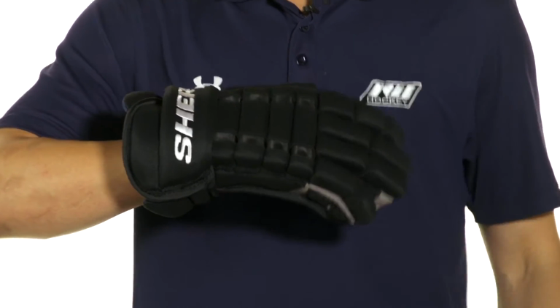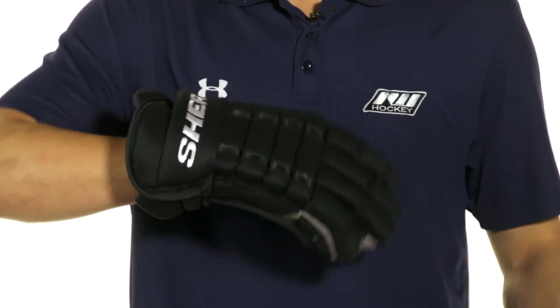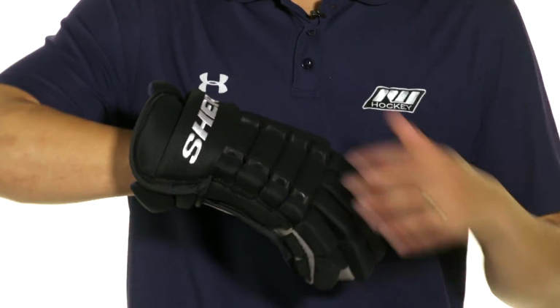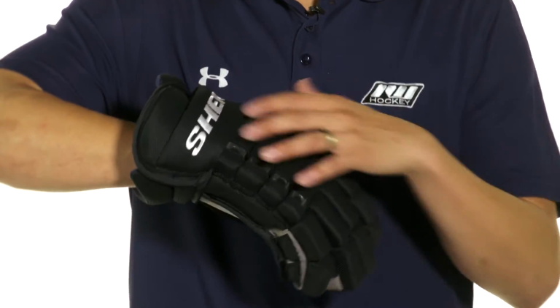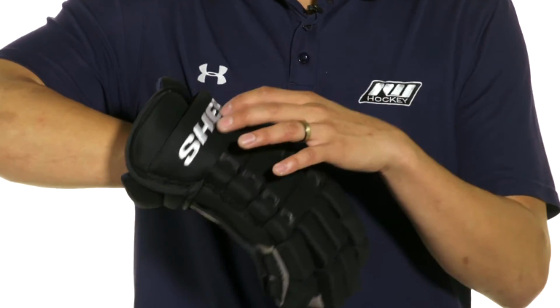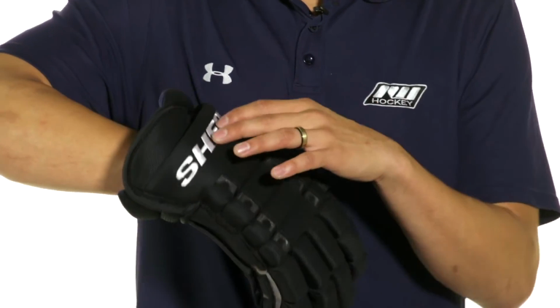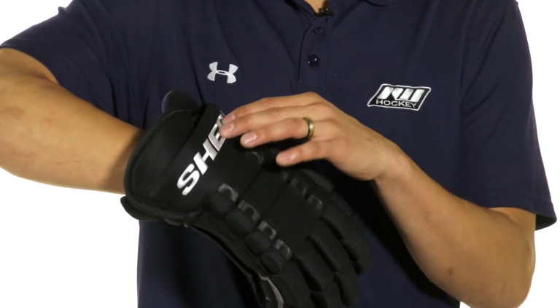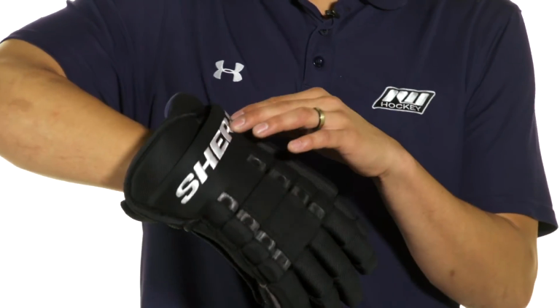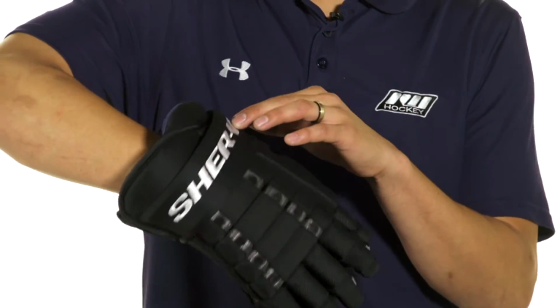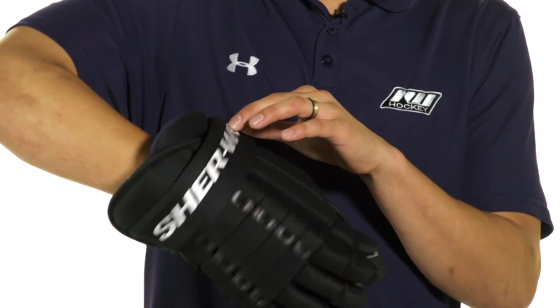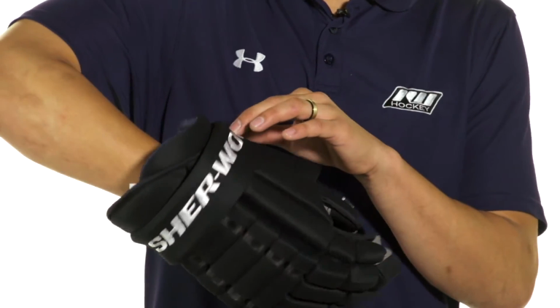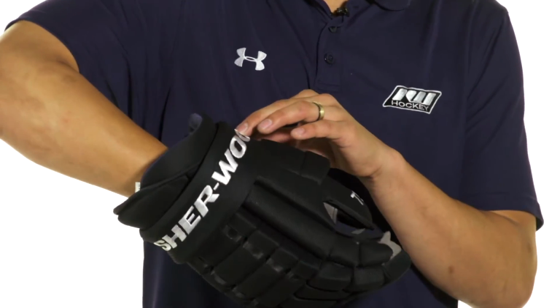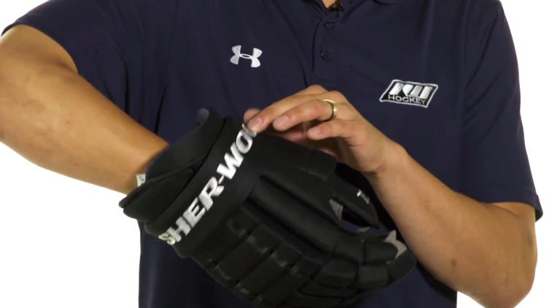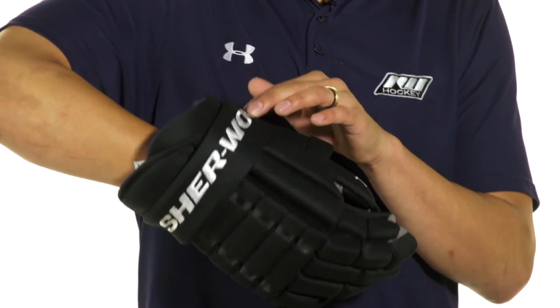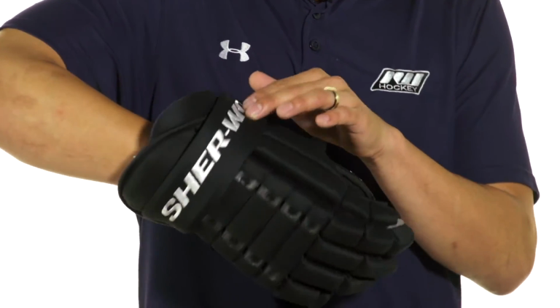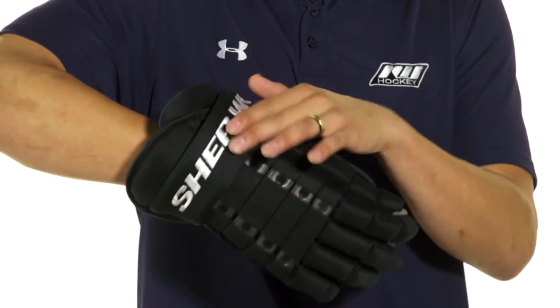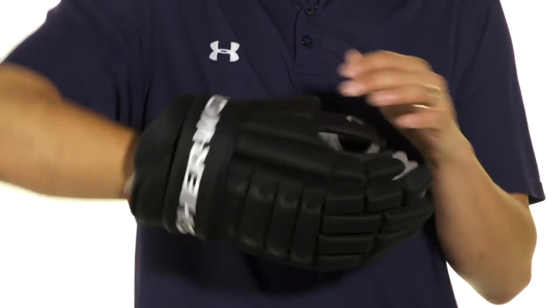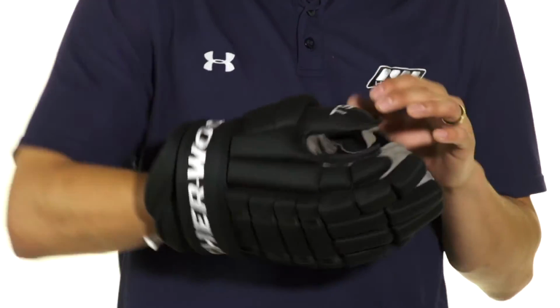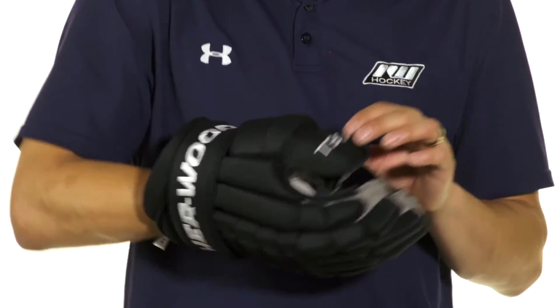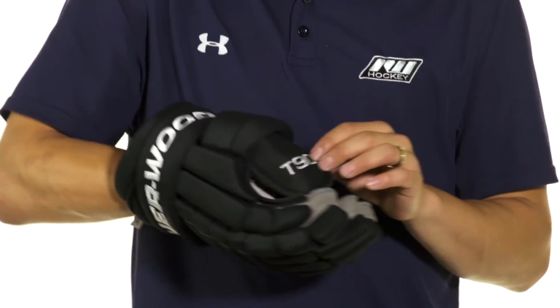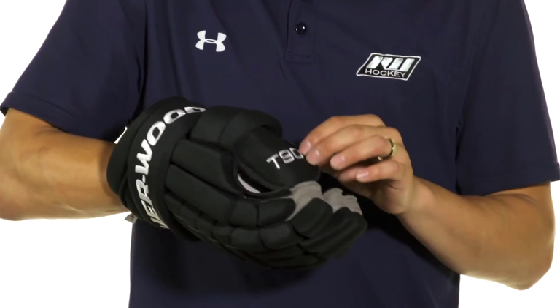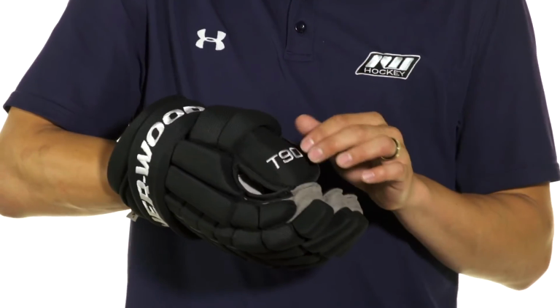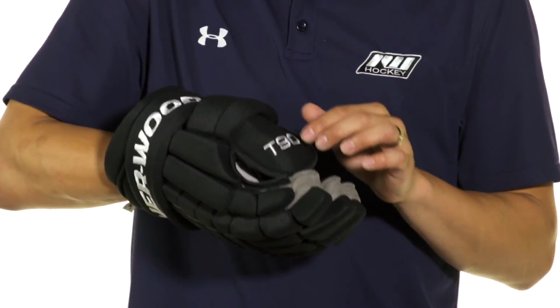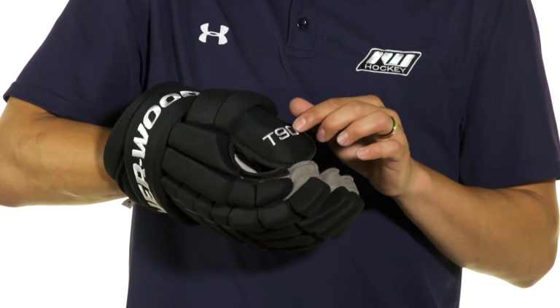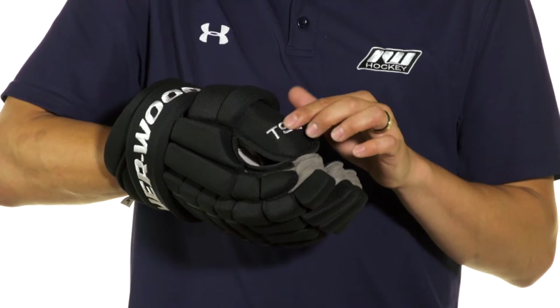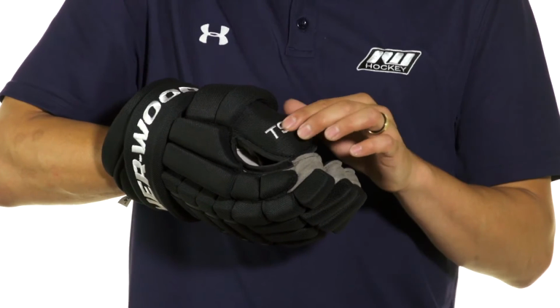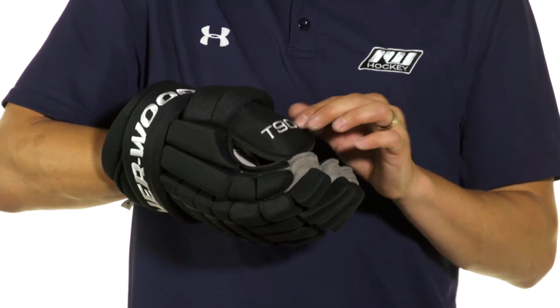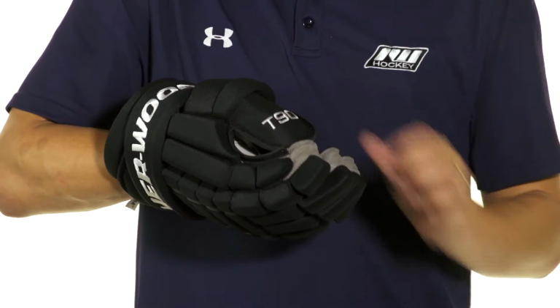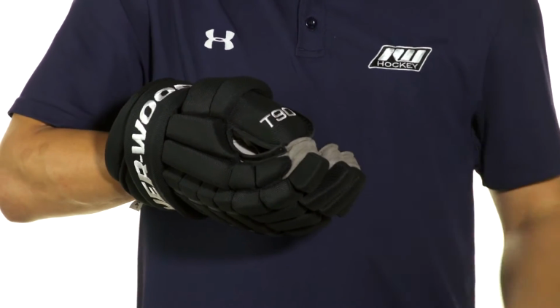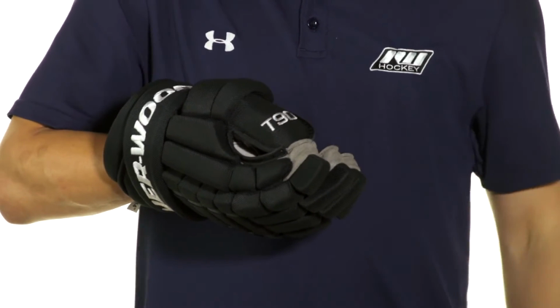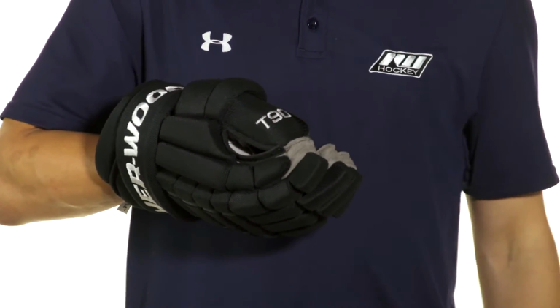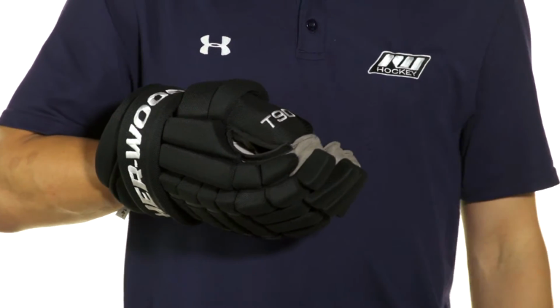Additionally, we're going to see embroidered Sherwood logos right here in the cuff and a T90 logo right here in the thumb.